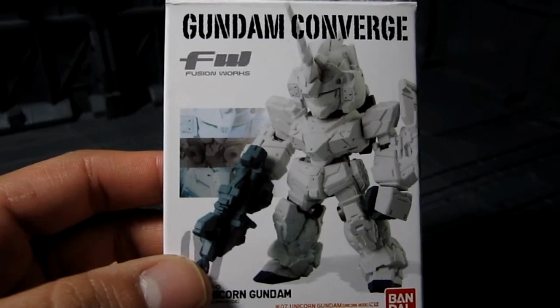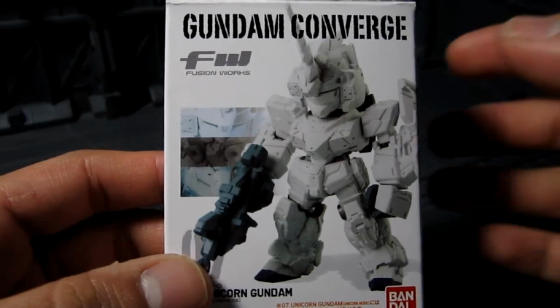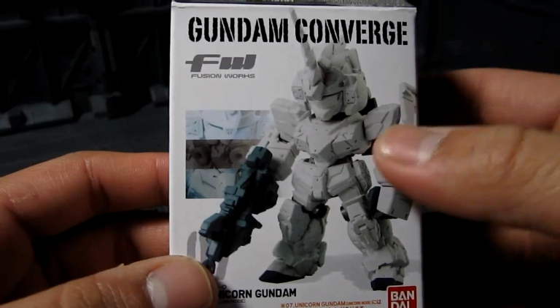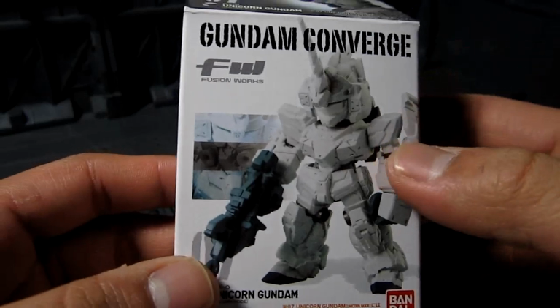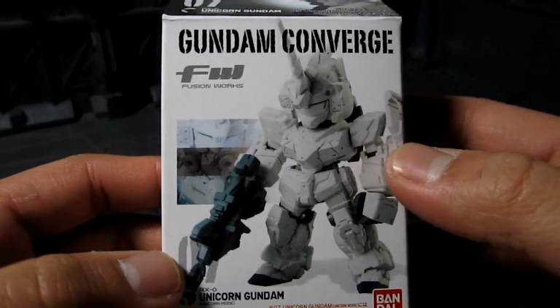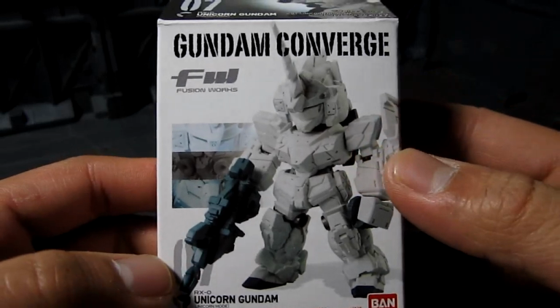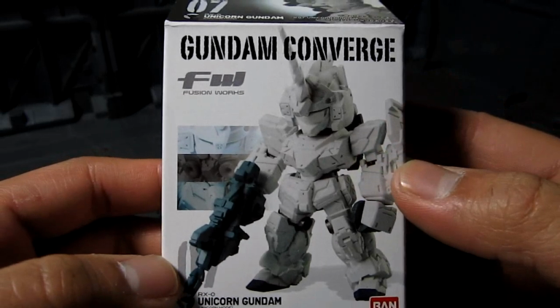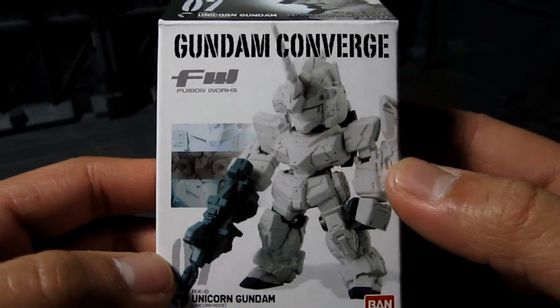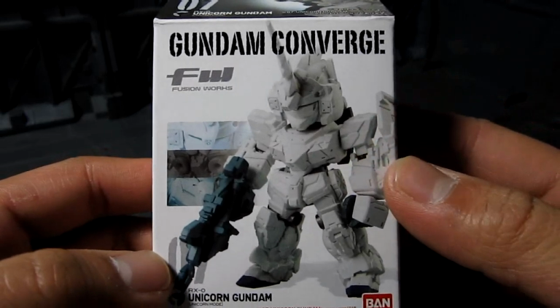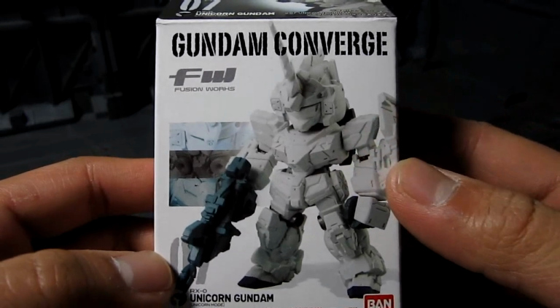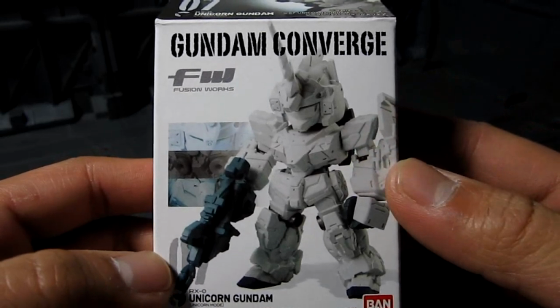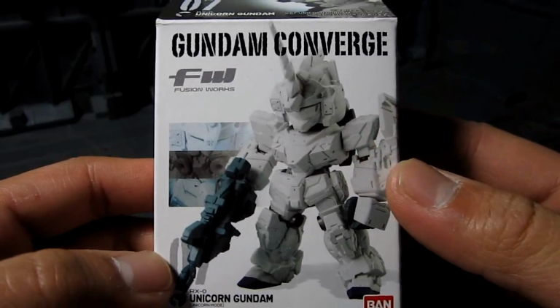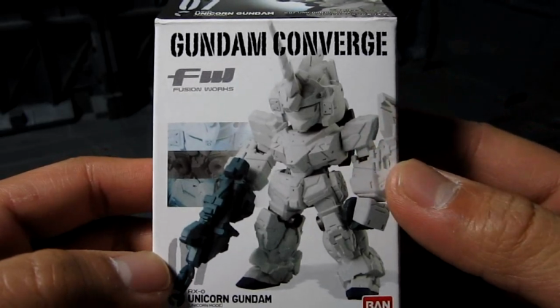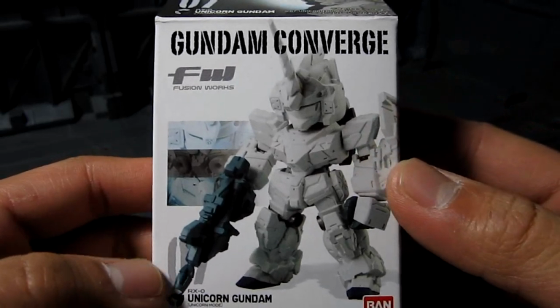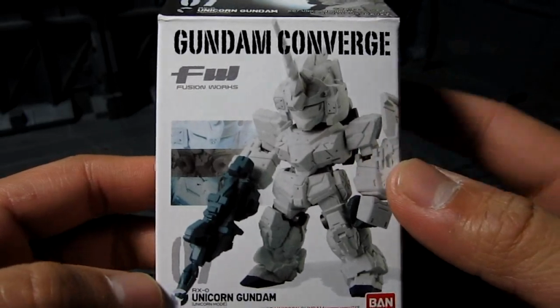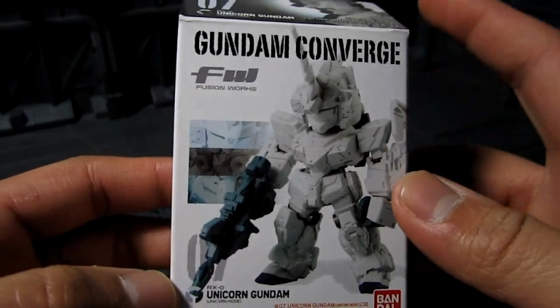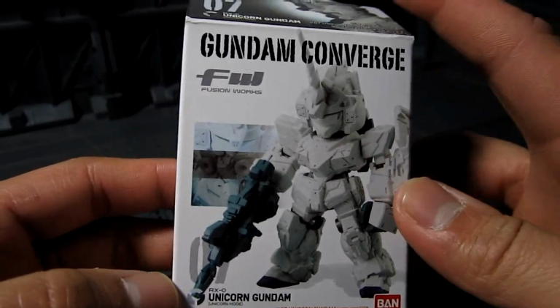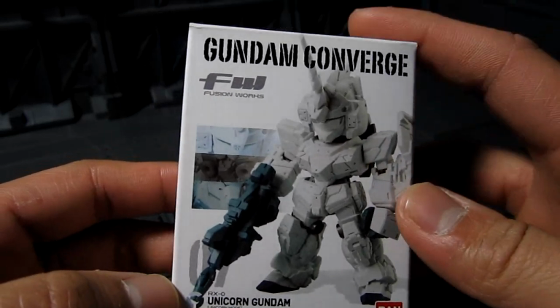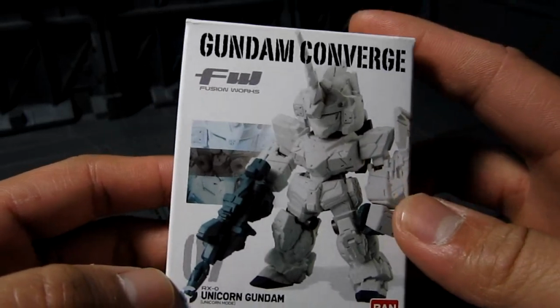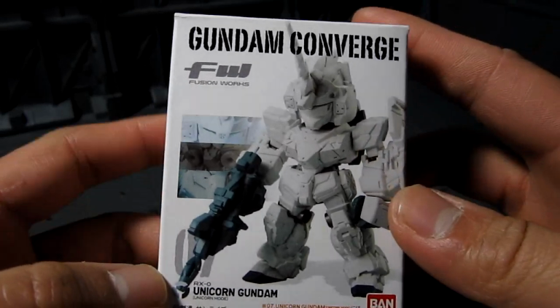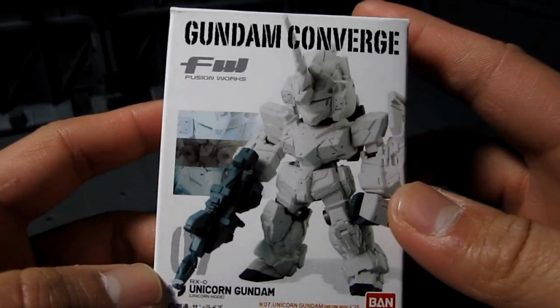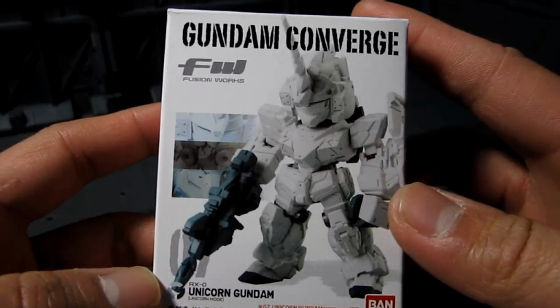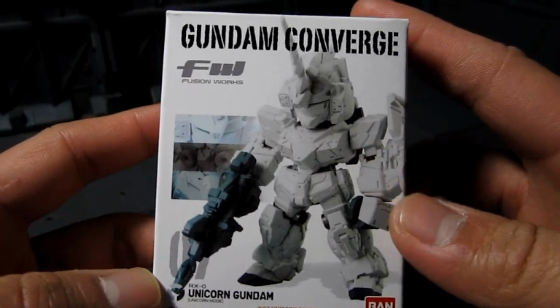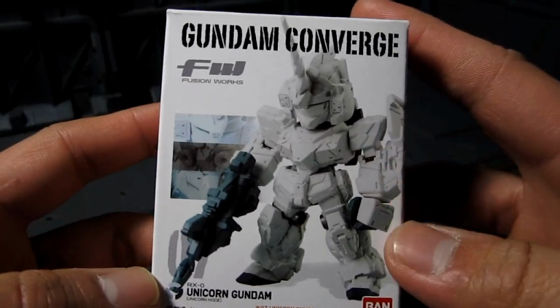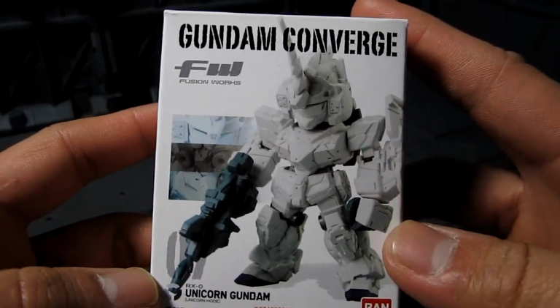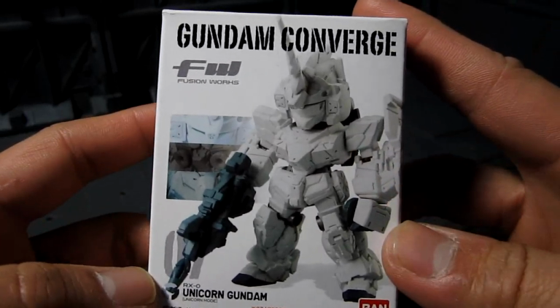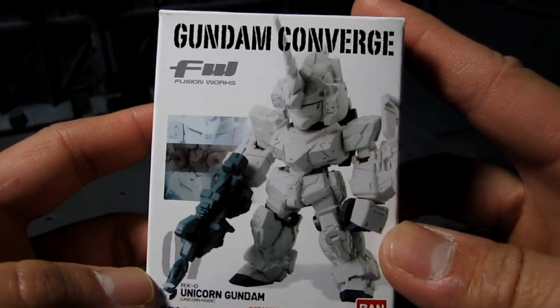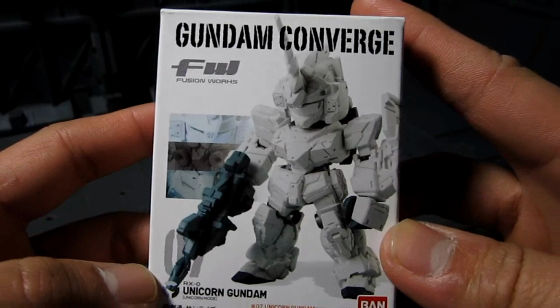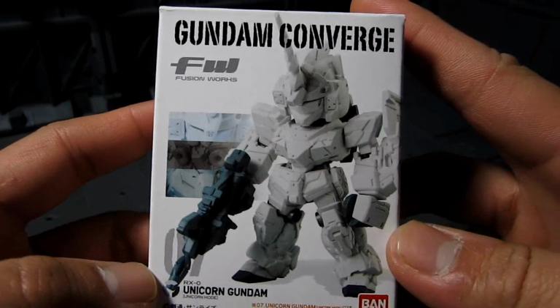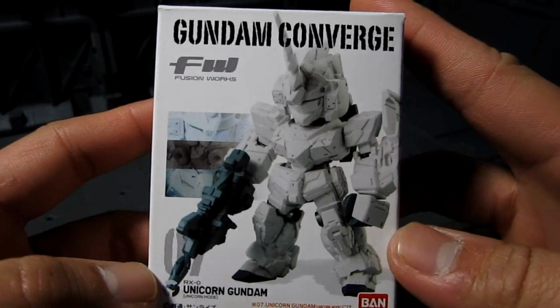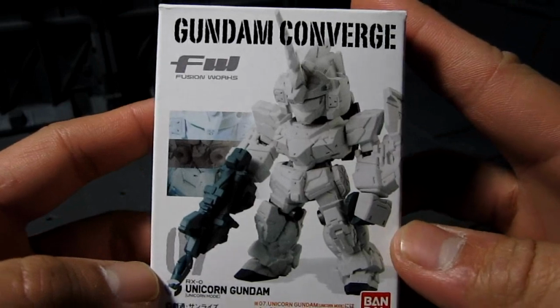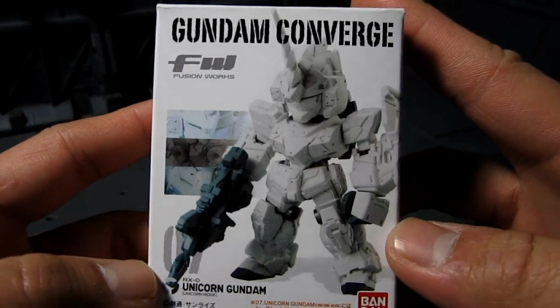Hi everyone, my name is Meads. Welcome to my channel and here we have Fusion Wars Gundam Converge.